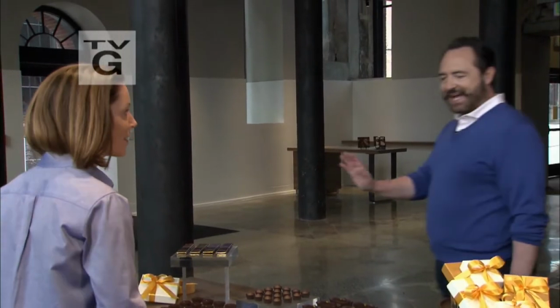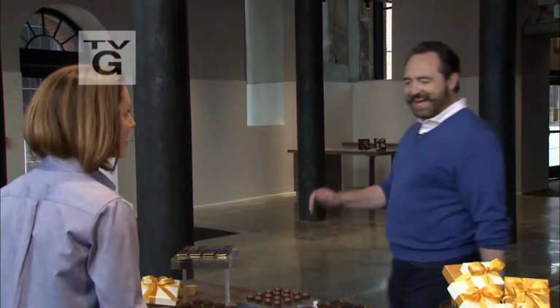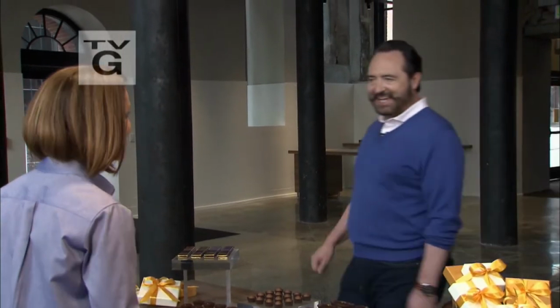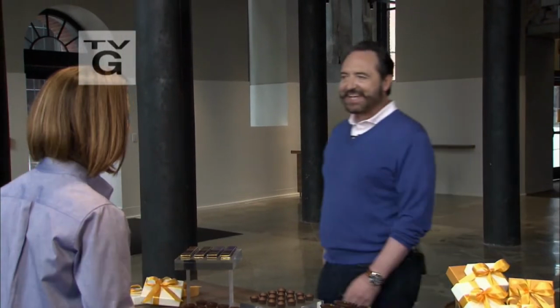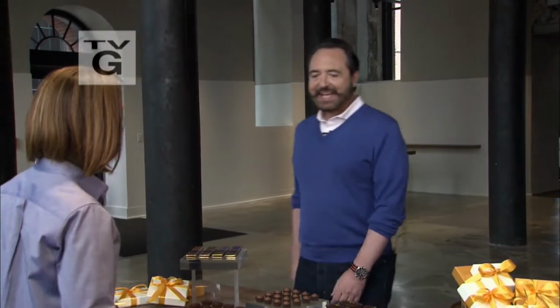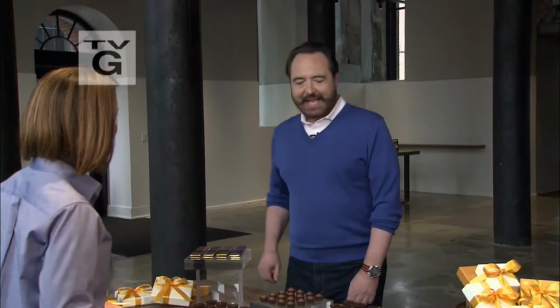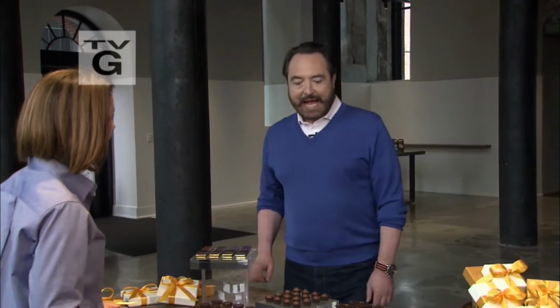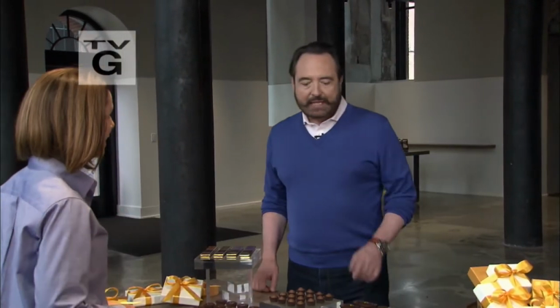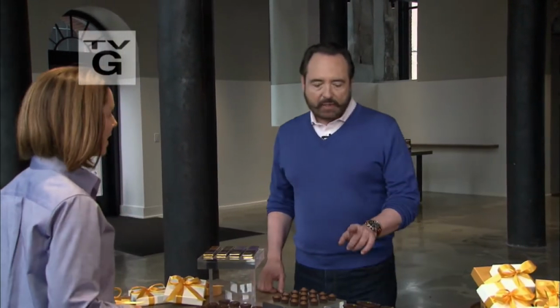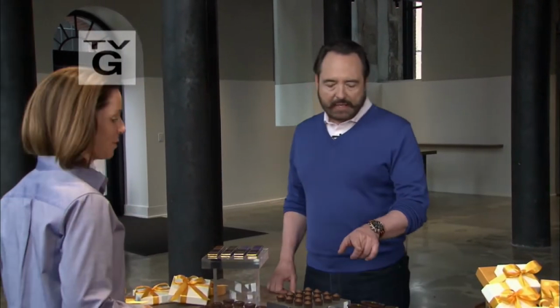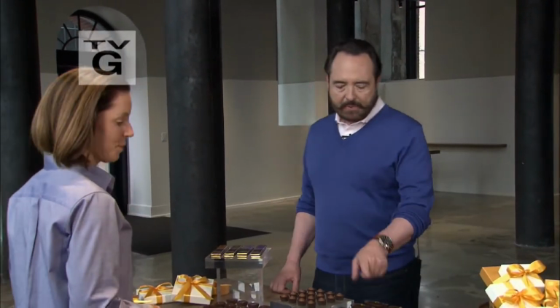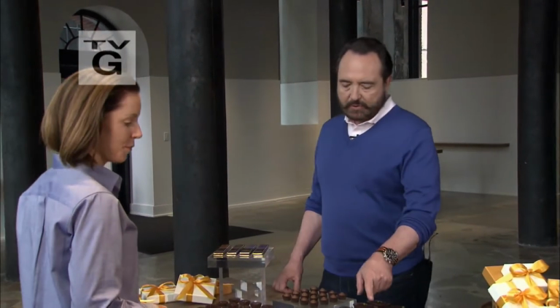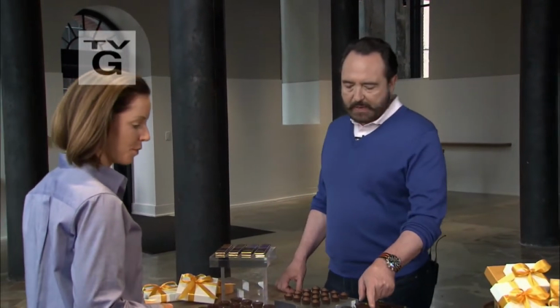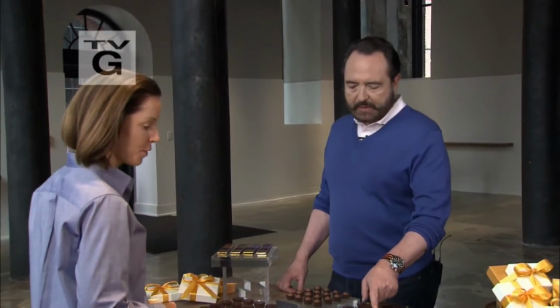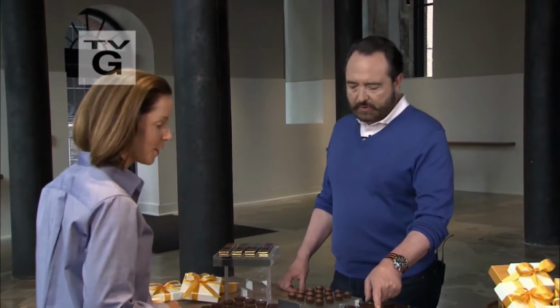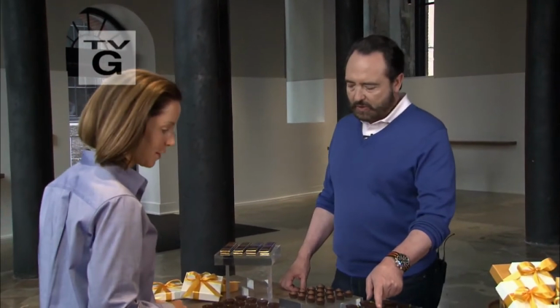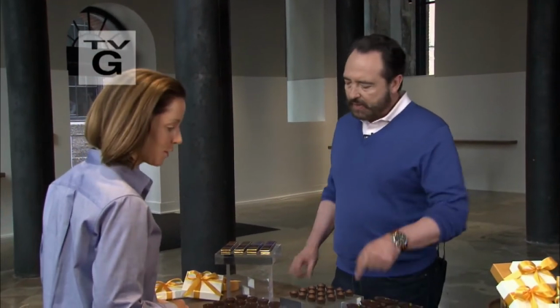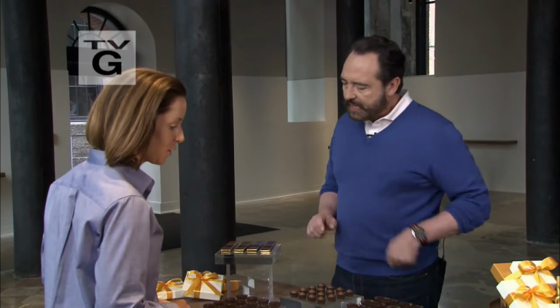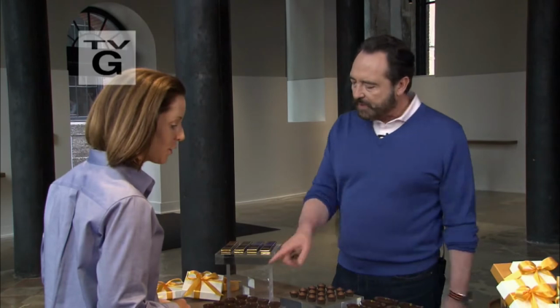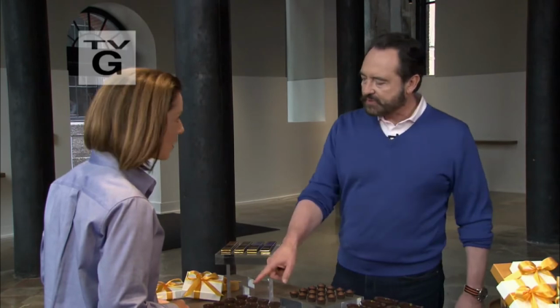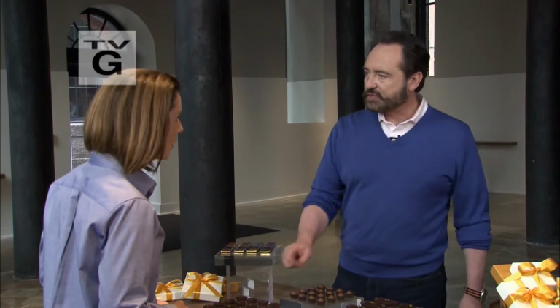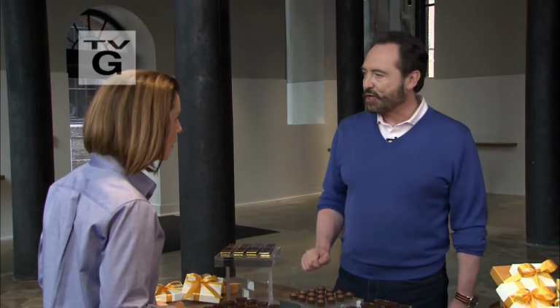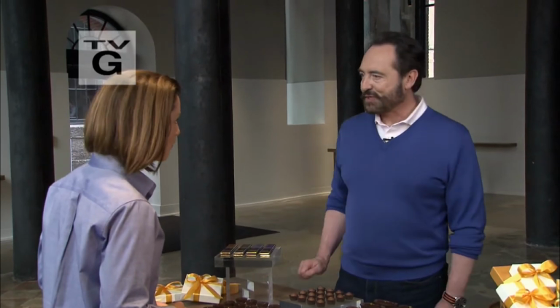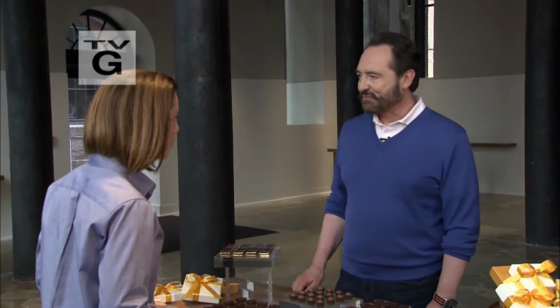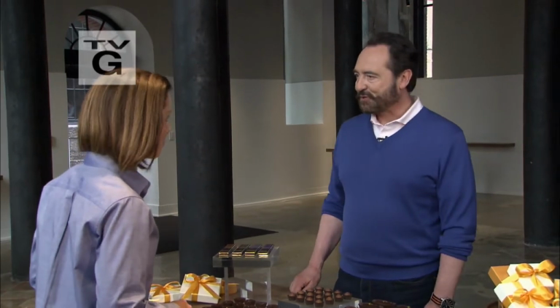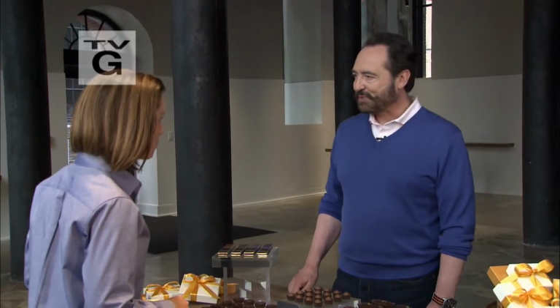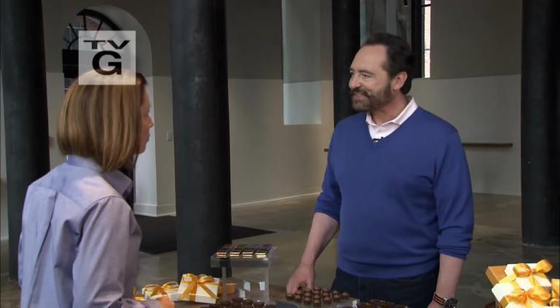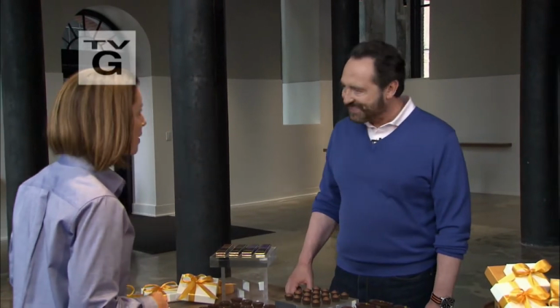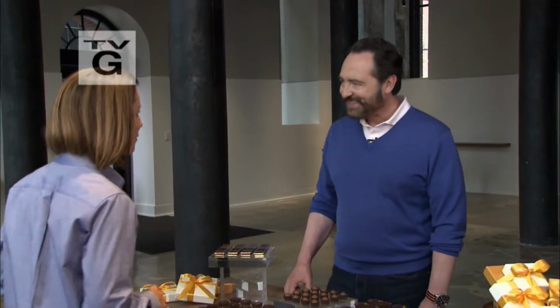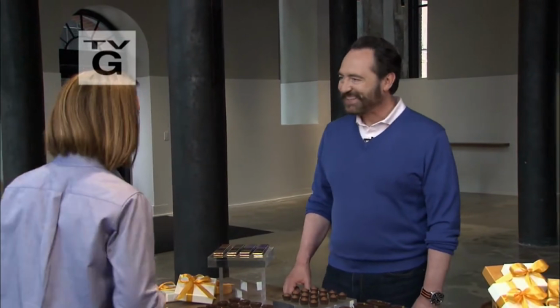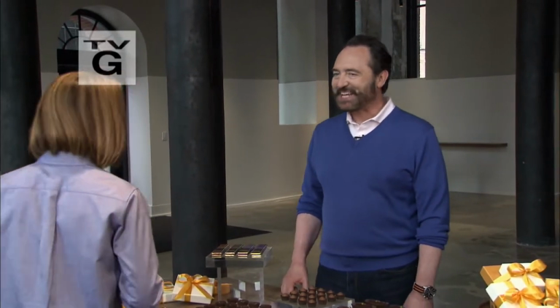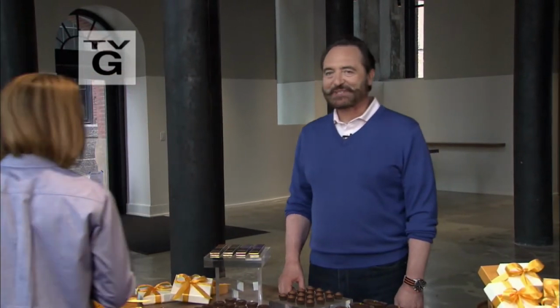Hi, I'd like to get a couple of those bars to go and a box of these chocolates, if I could please. Wonderful. Thank you.